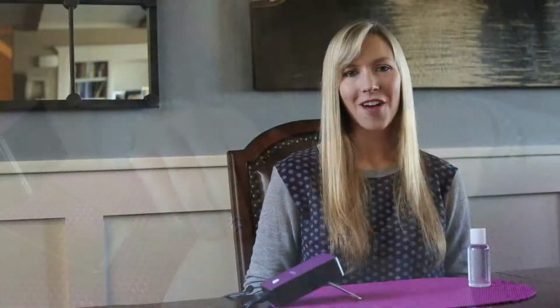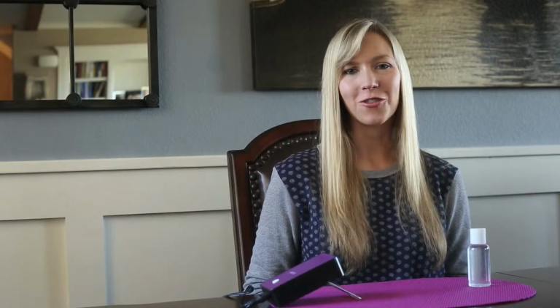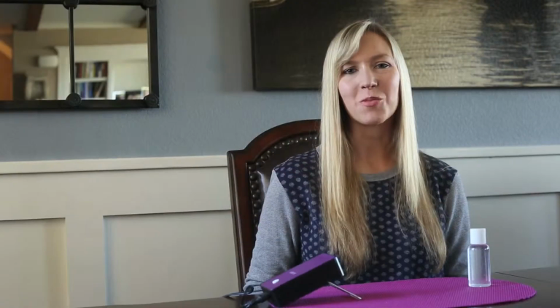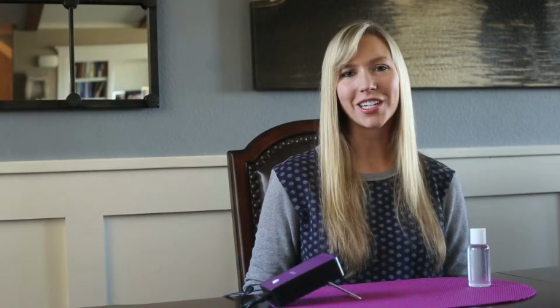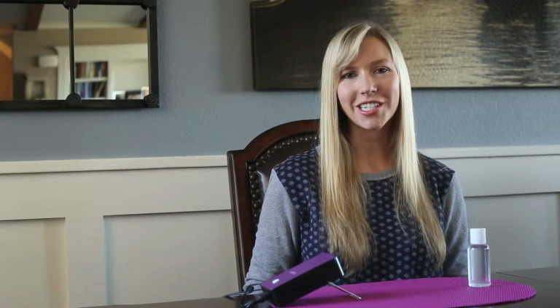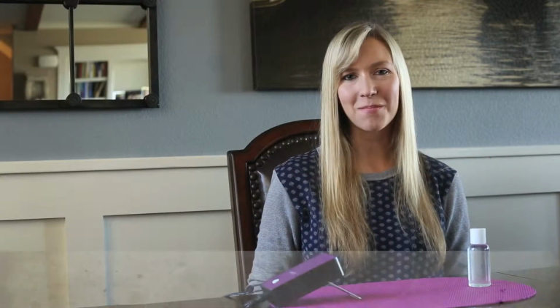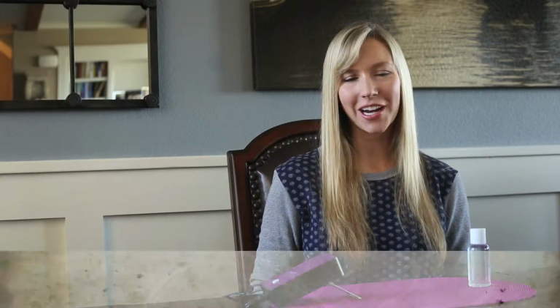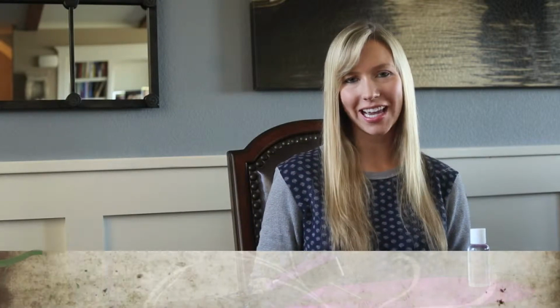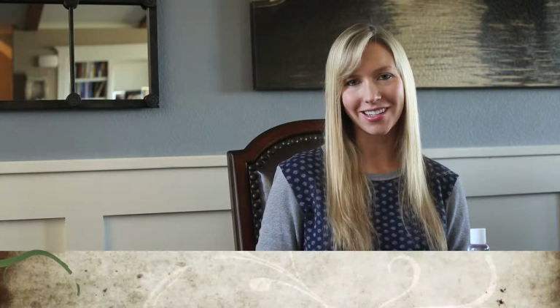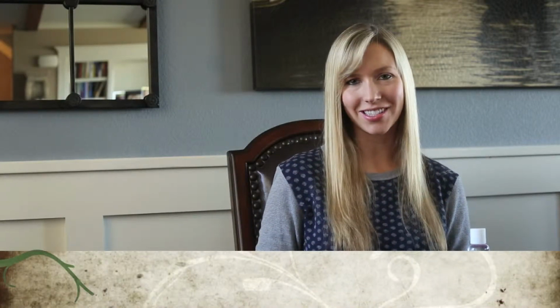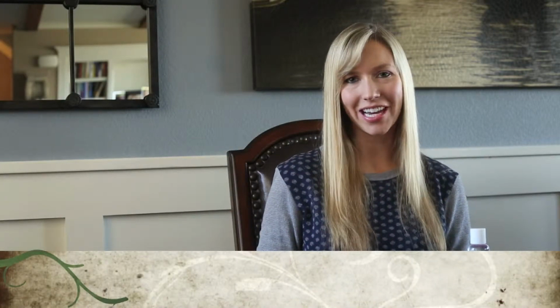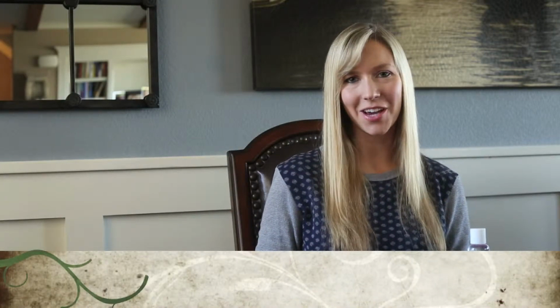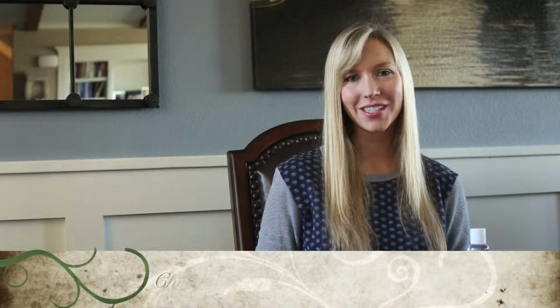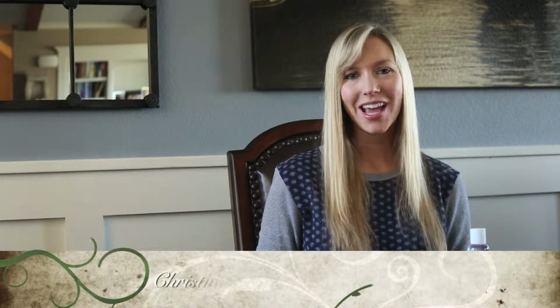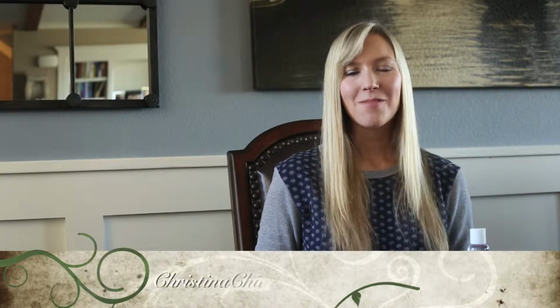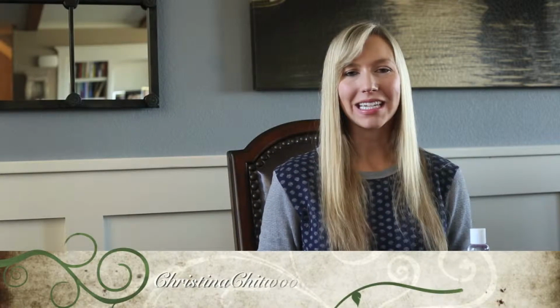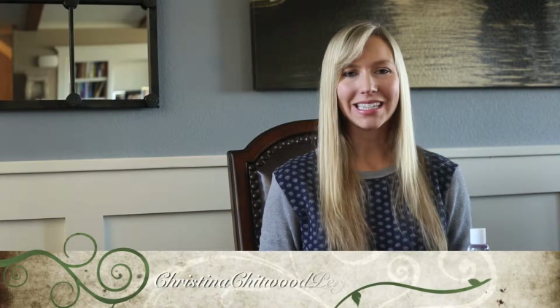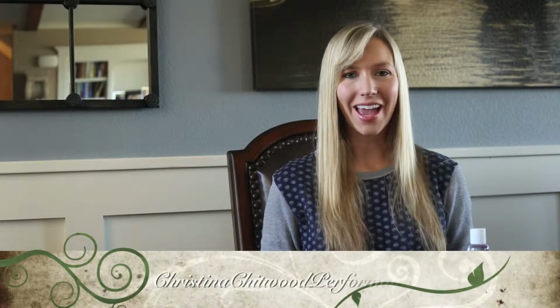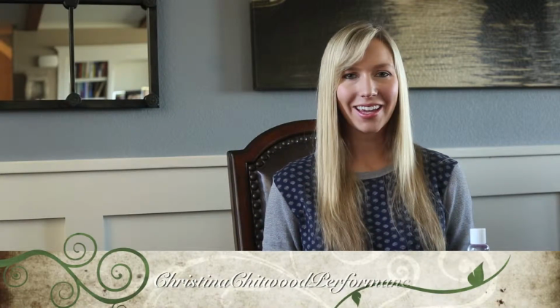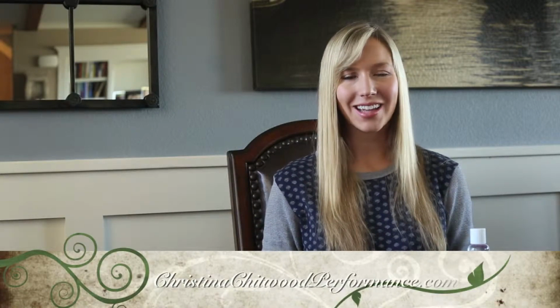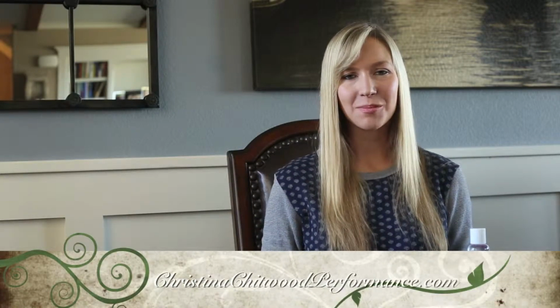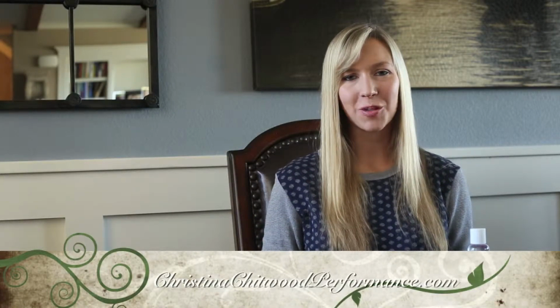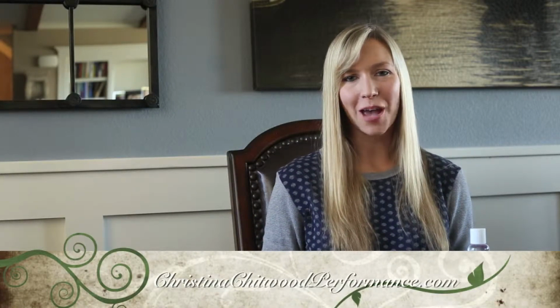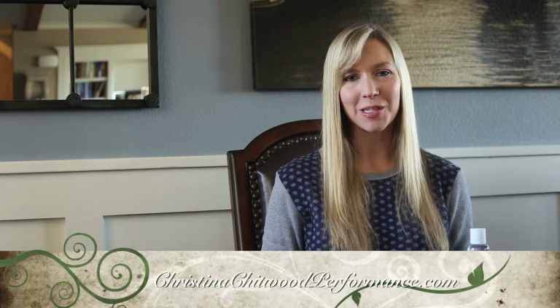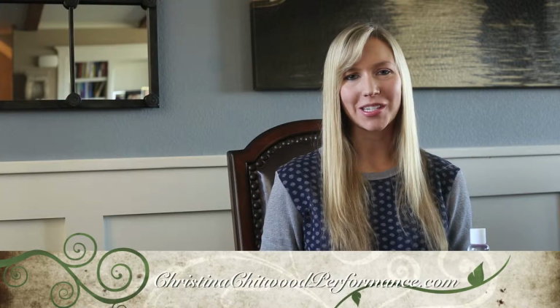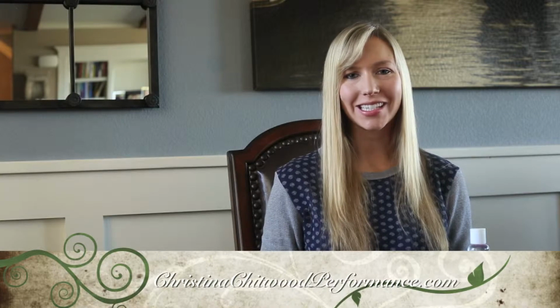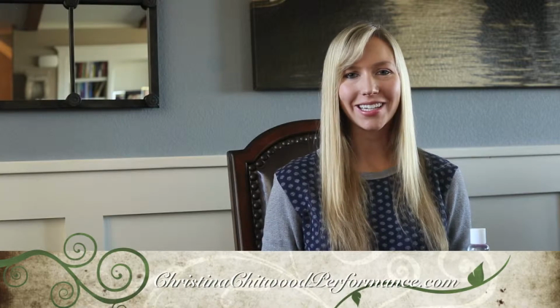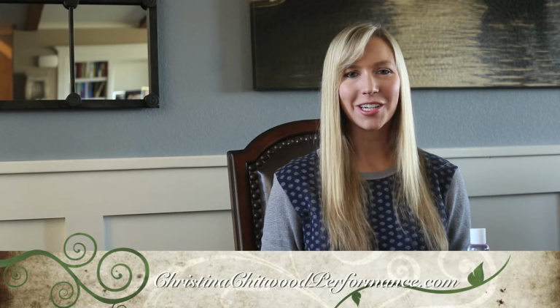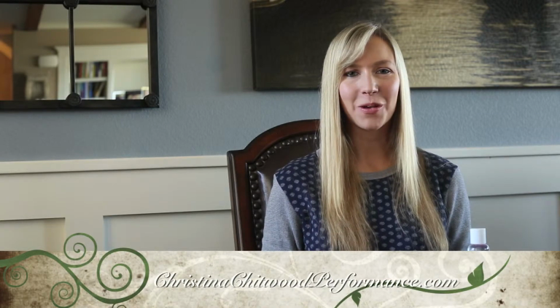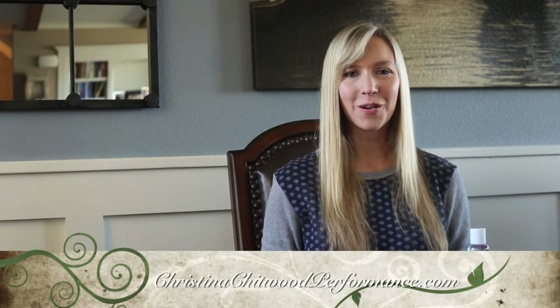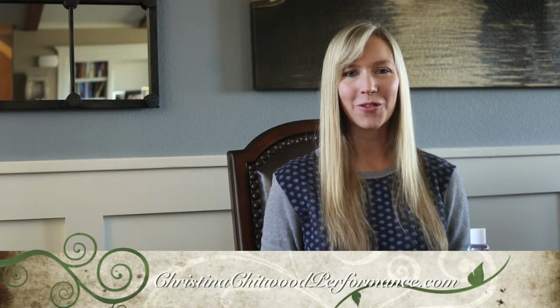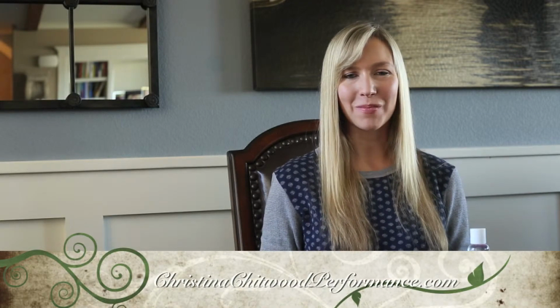For more Jamboree nails videos, please like and subscribe to Christina Chitwood Performance.